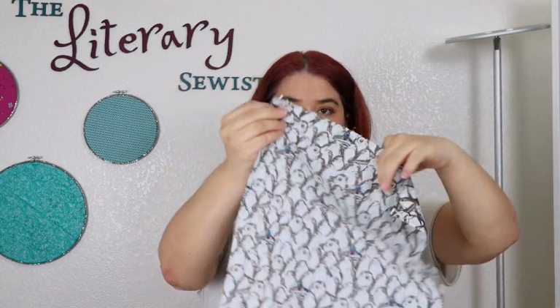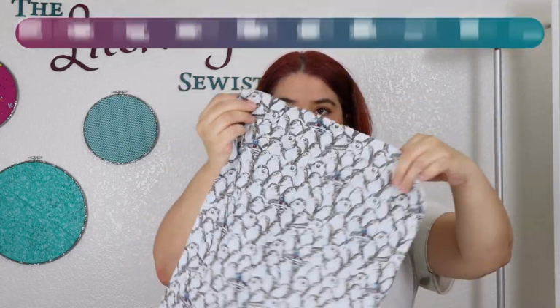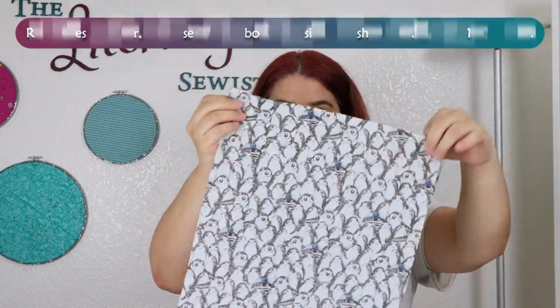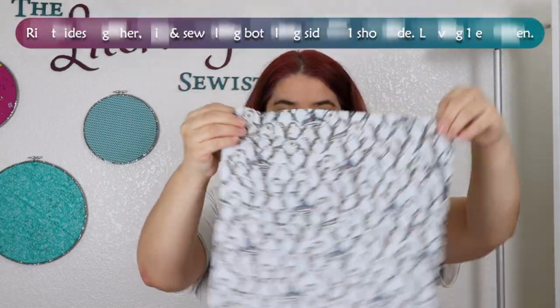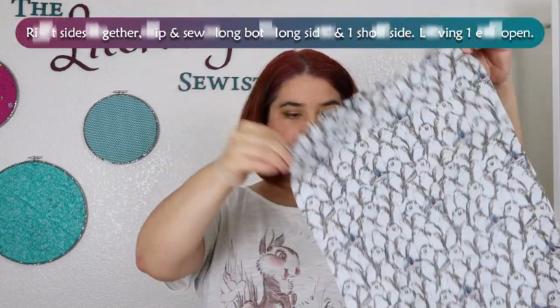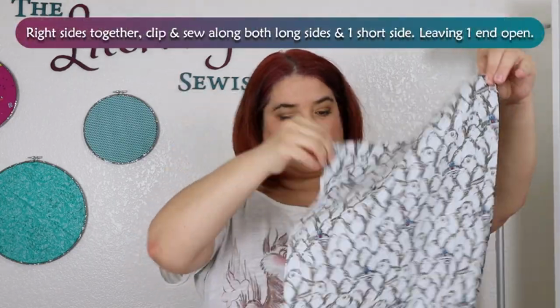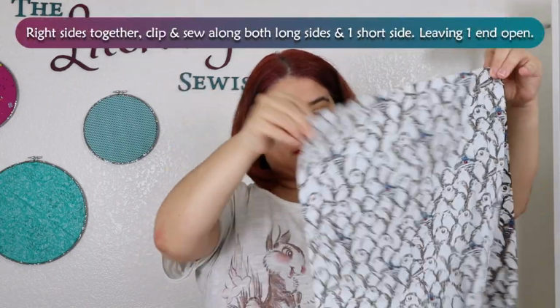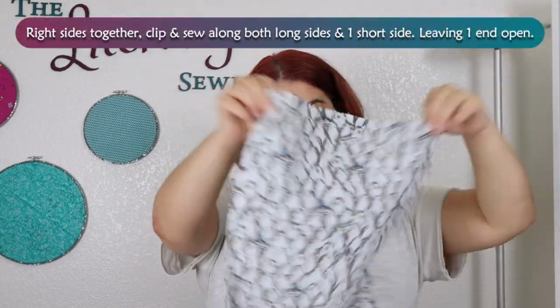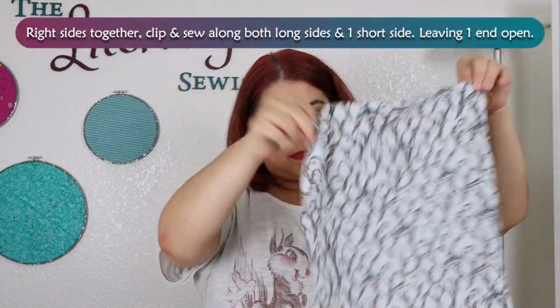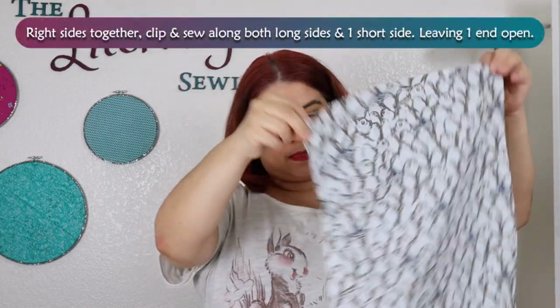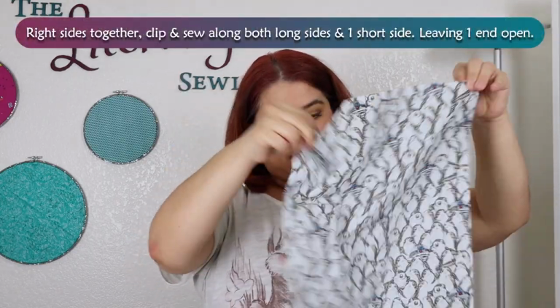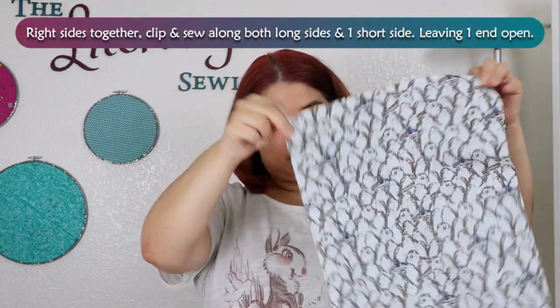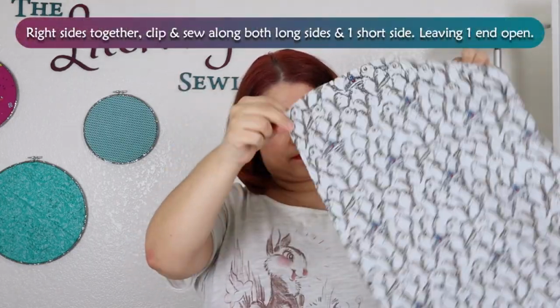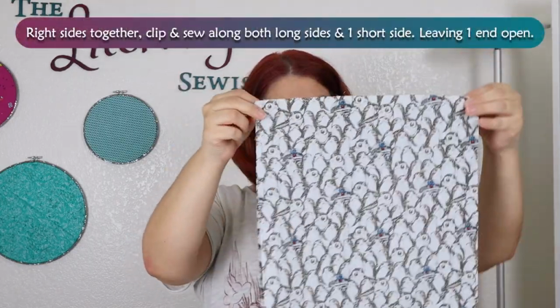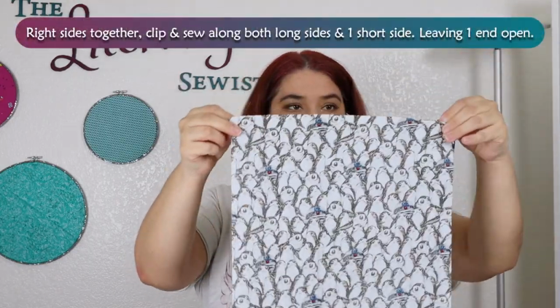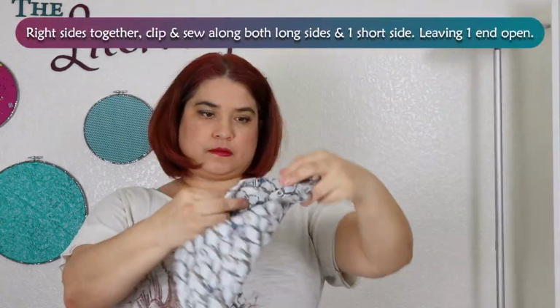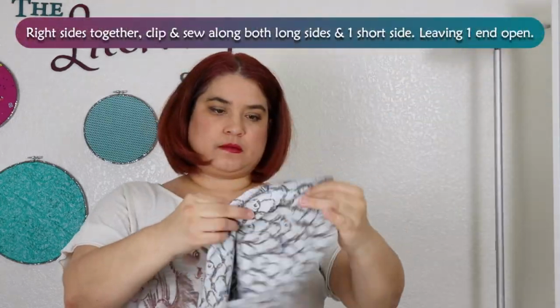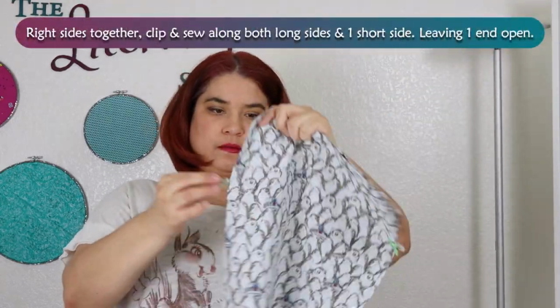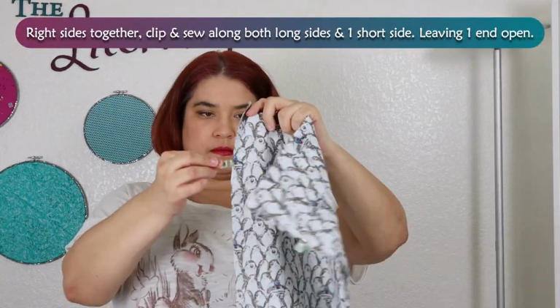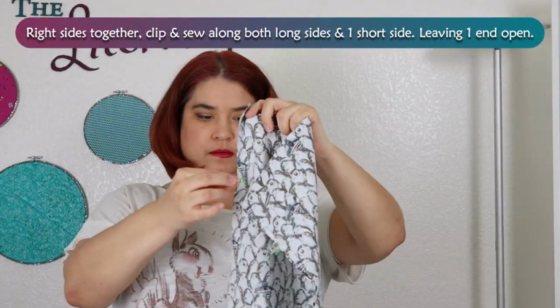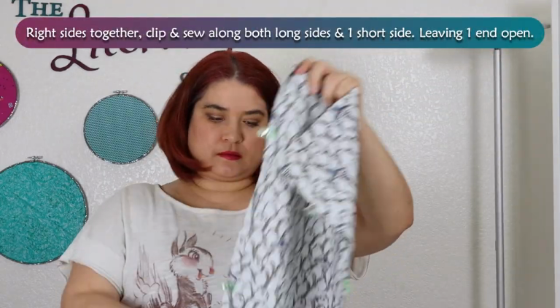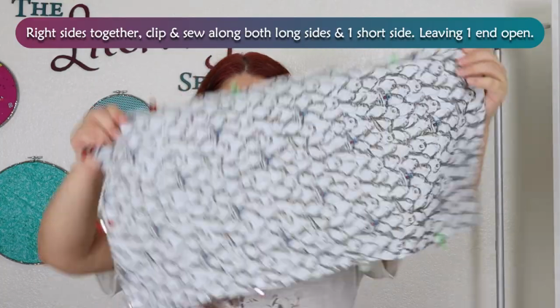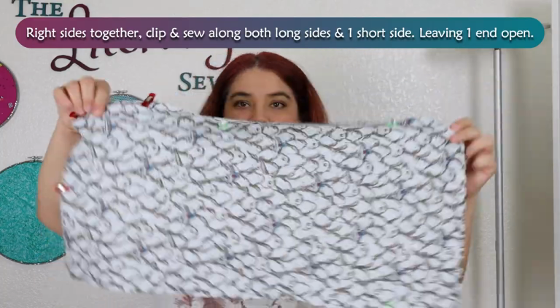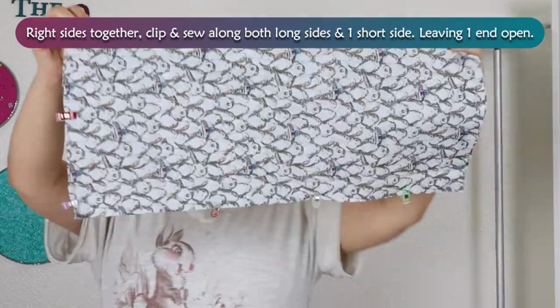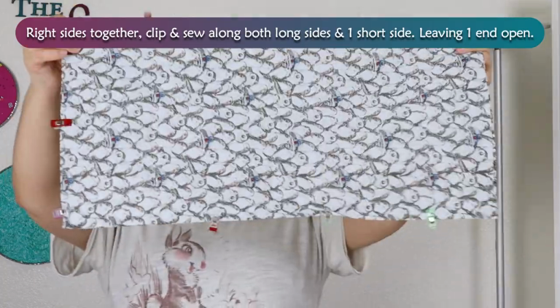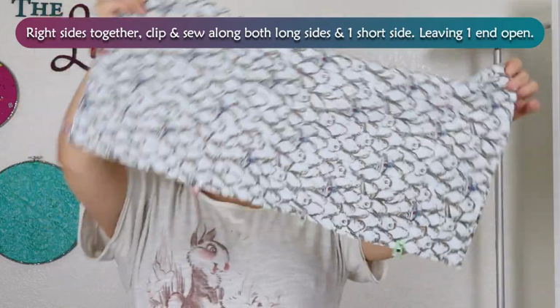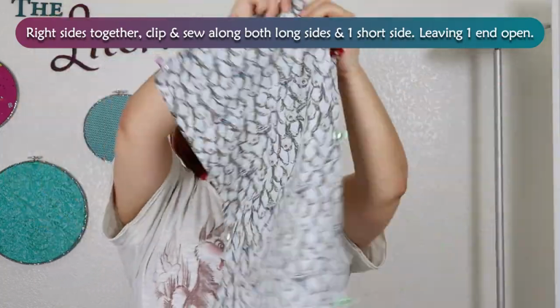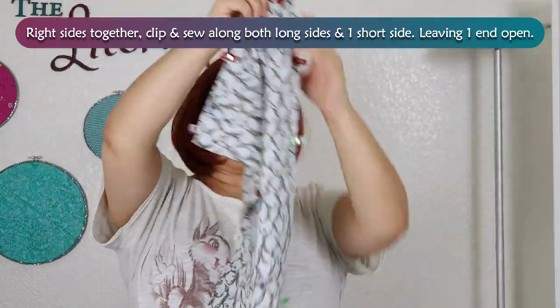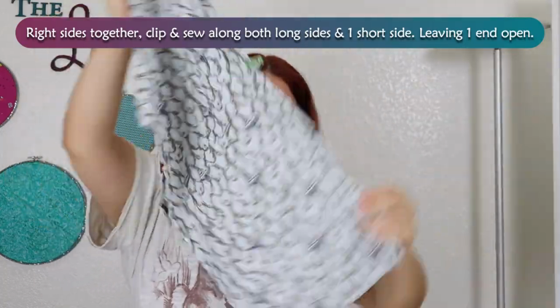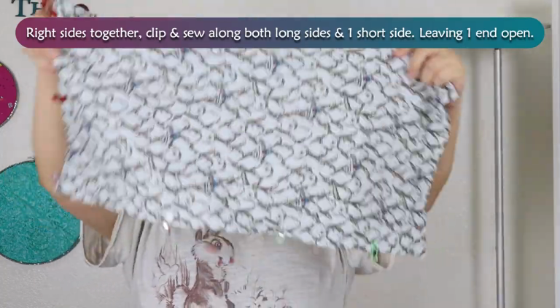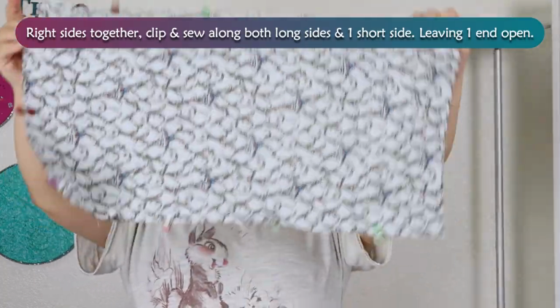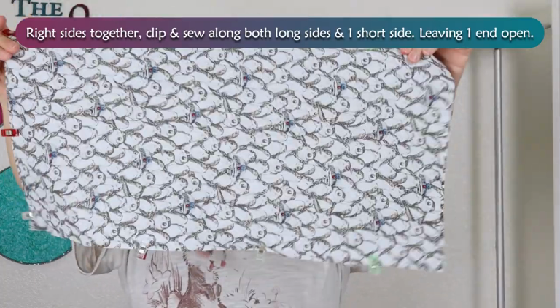Right sides together, clip and sew along both long sides and one short side, leaving one end open.